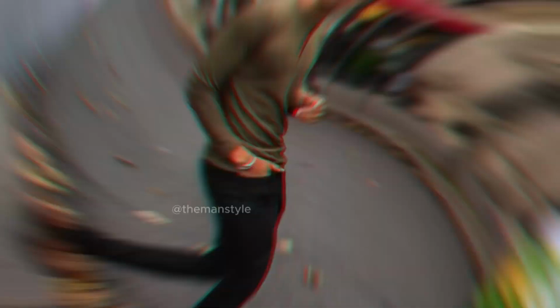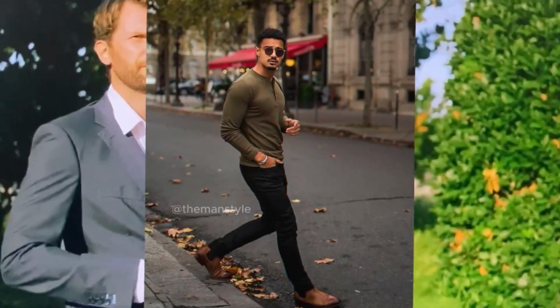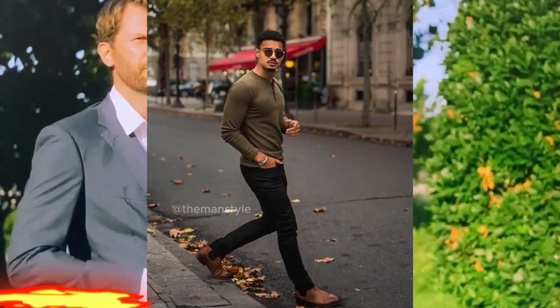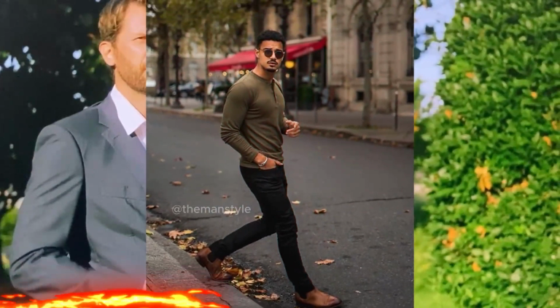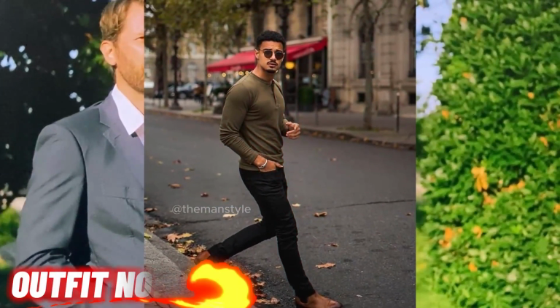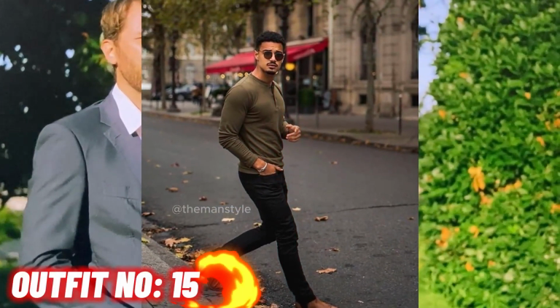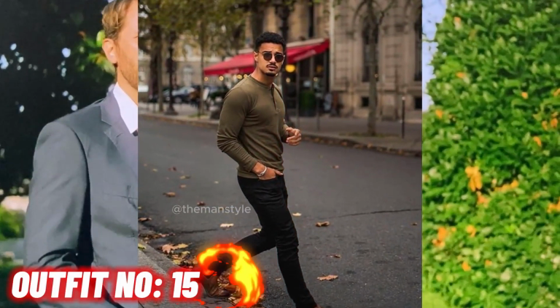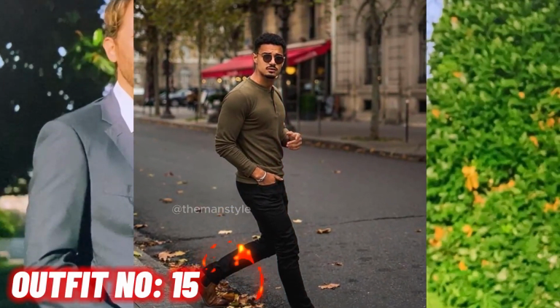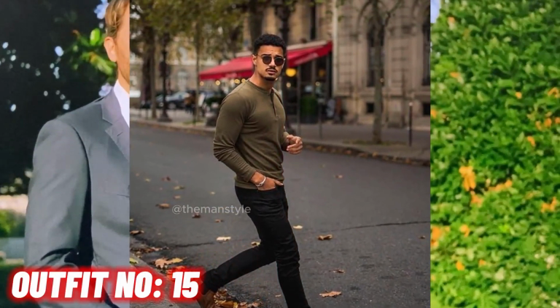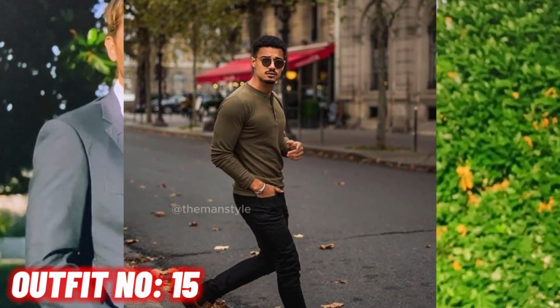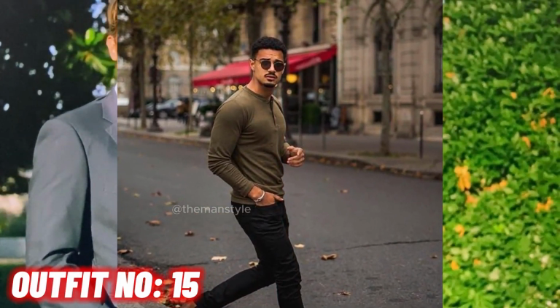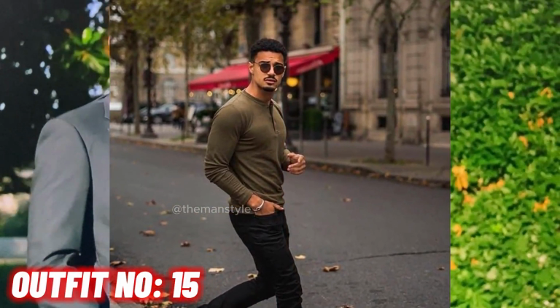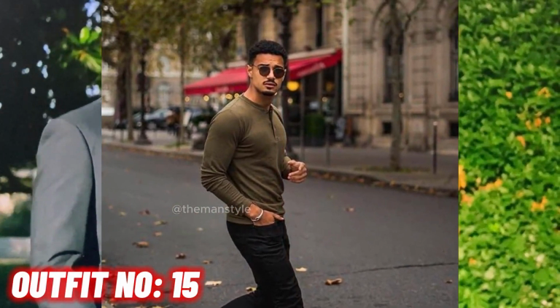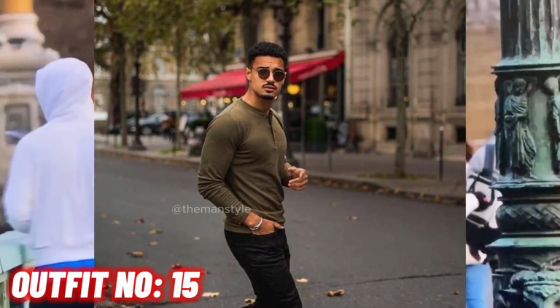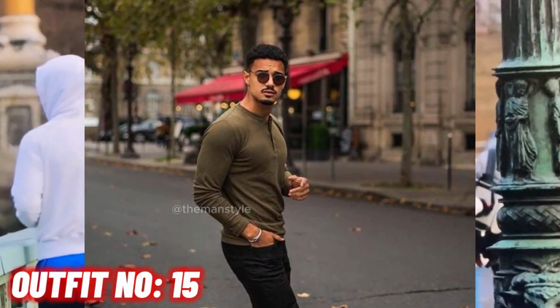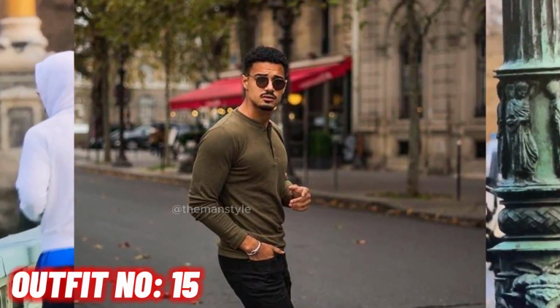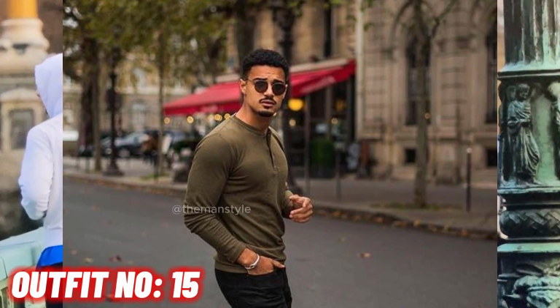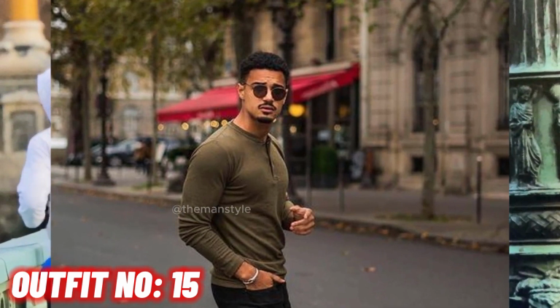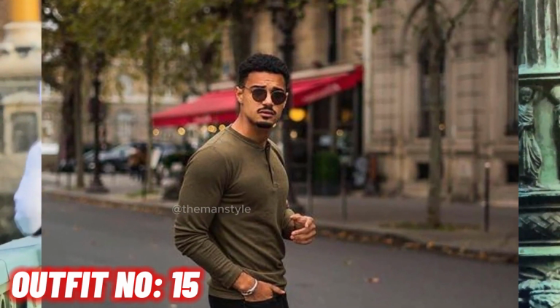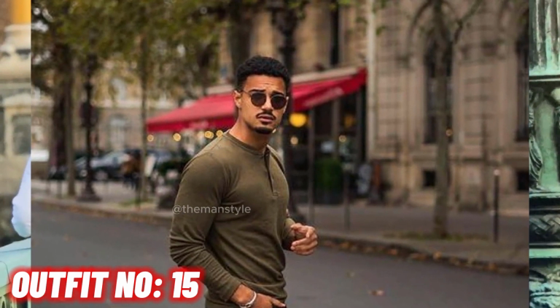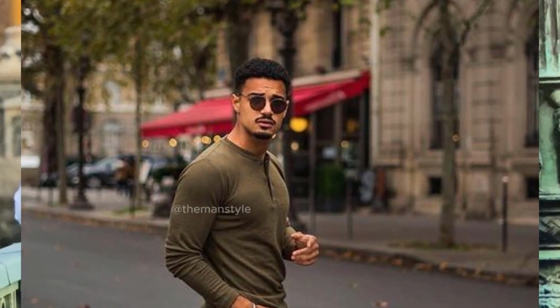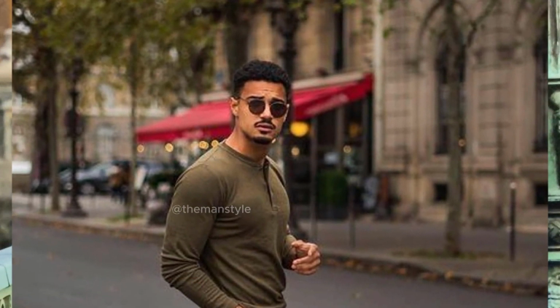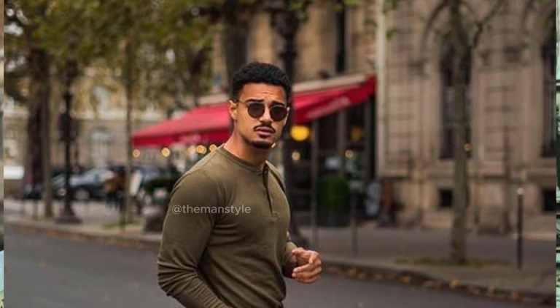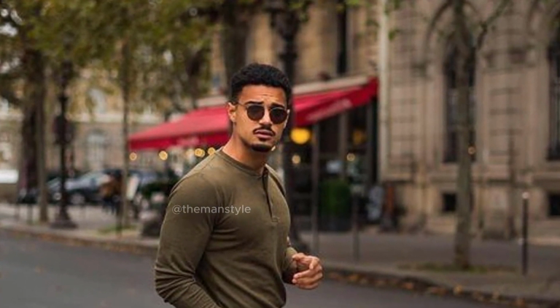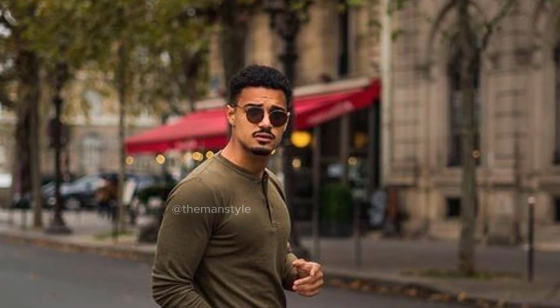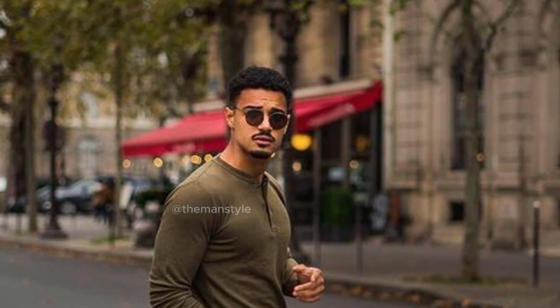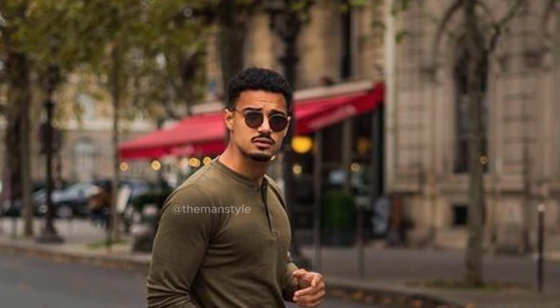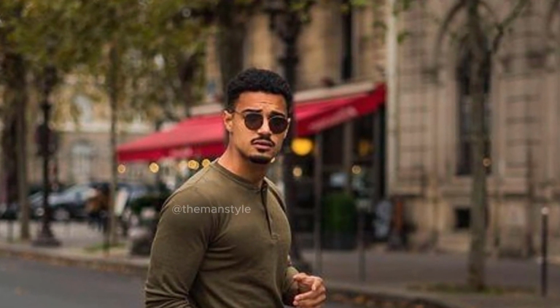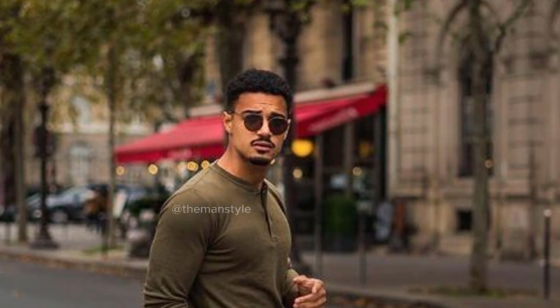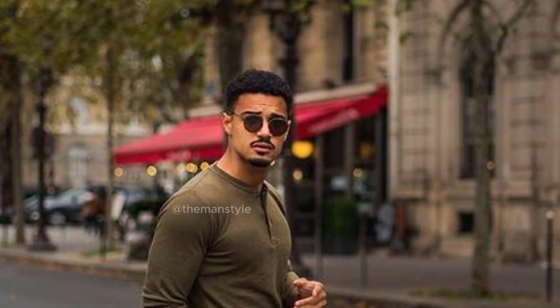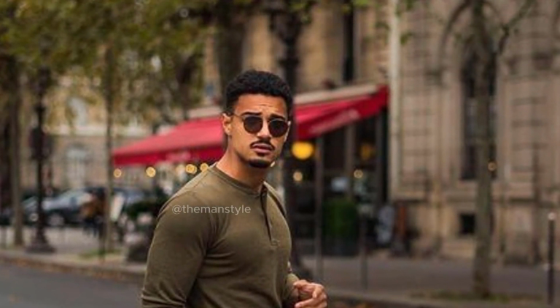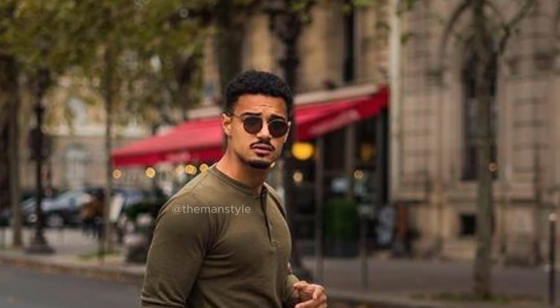Outfit number 15. Olive sweatshirt with black jeans and brown shoes.